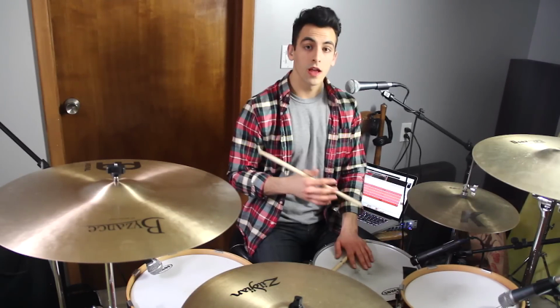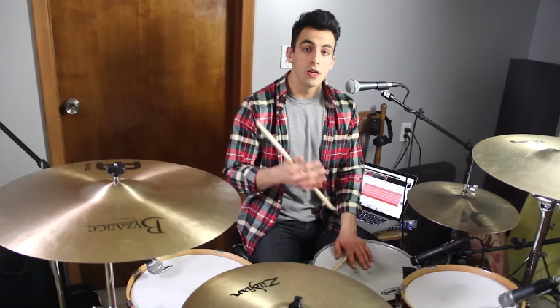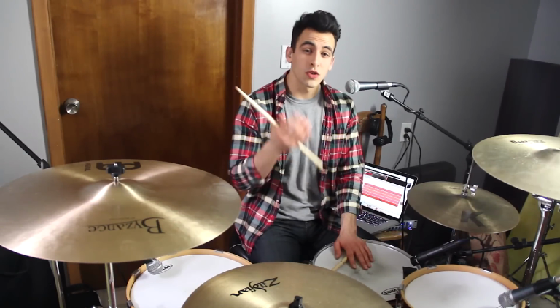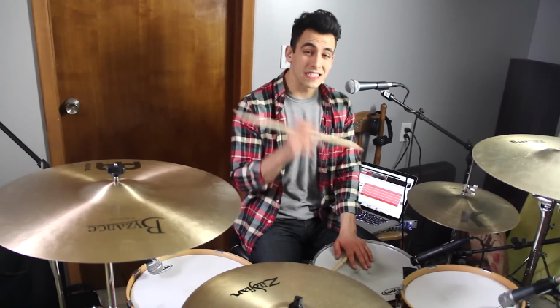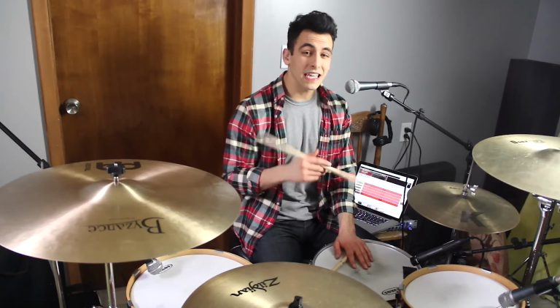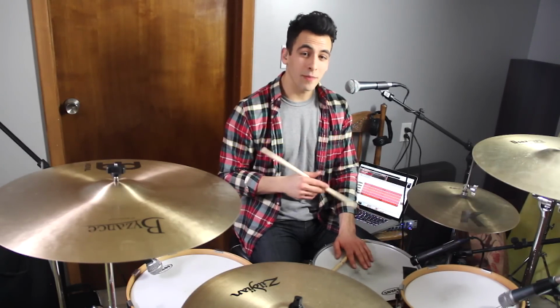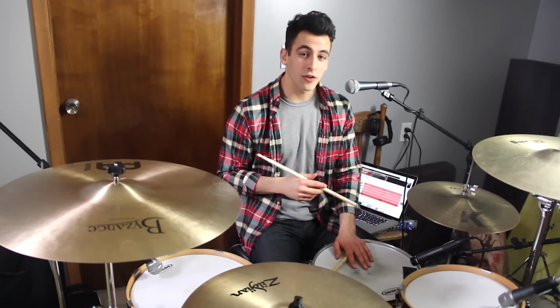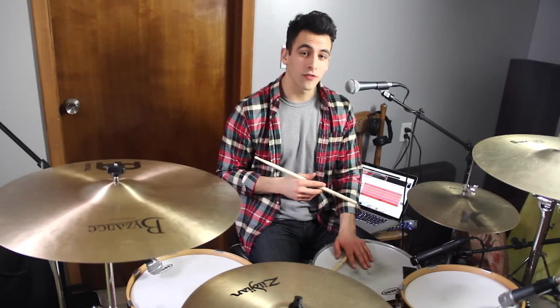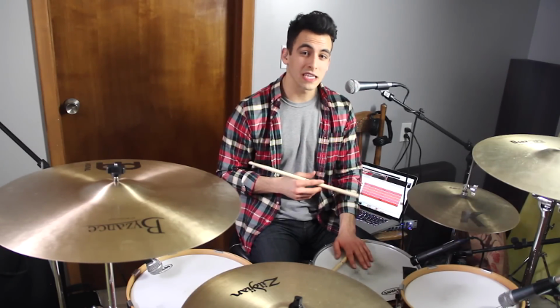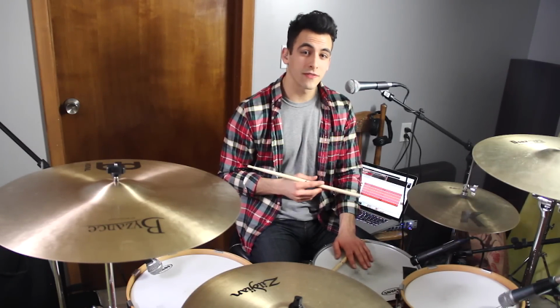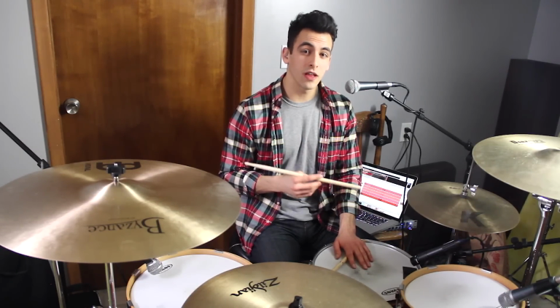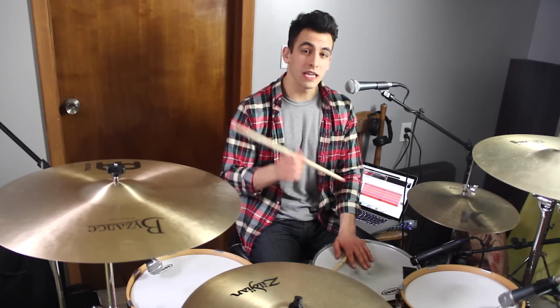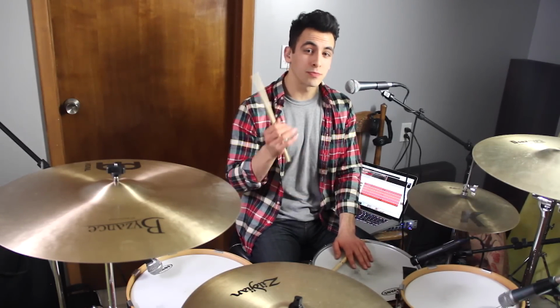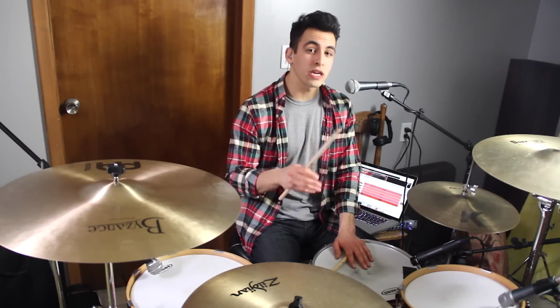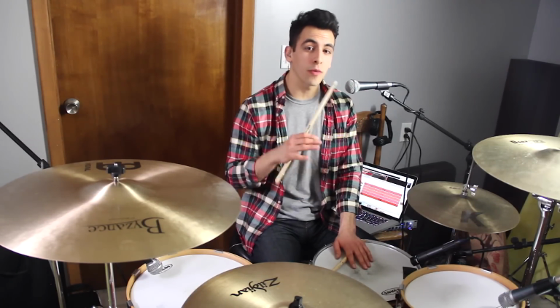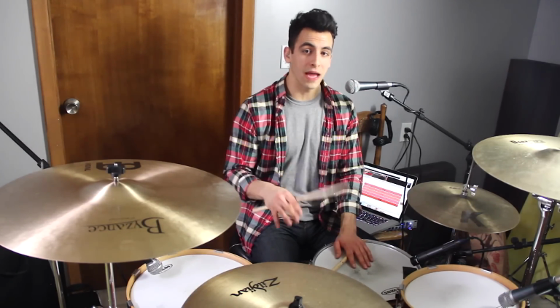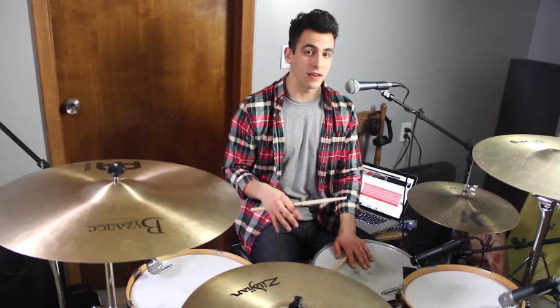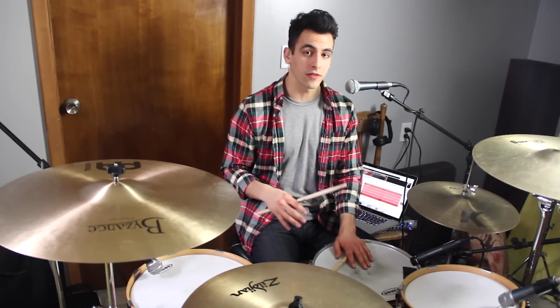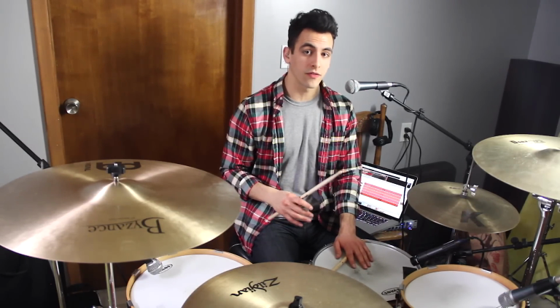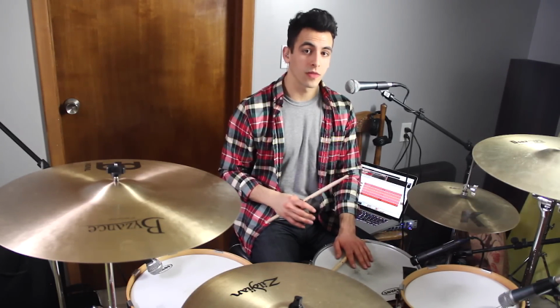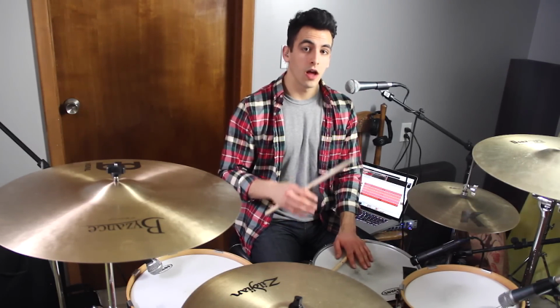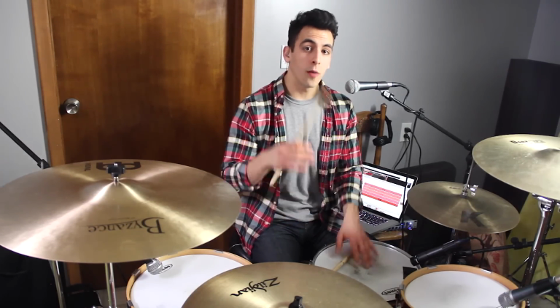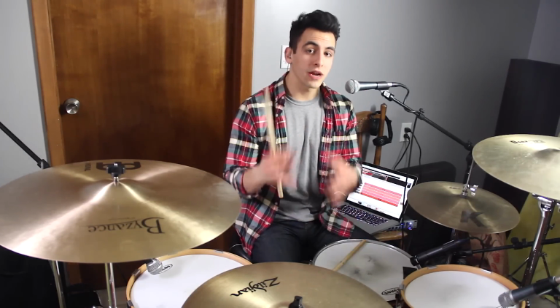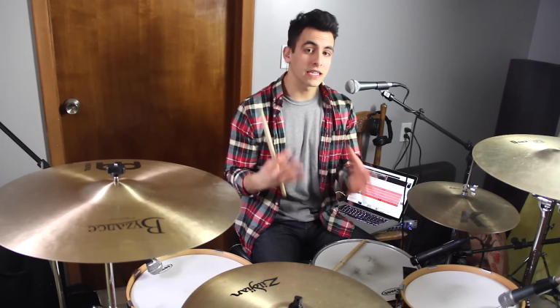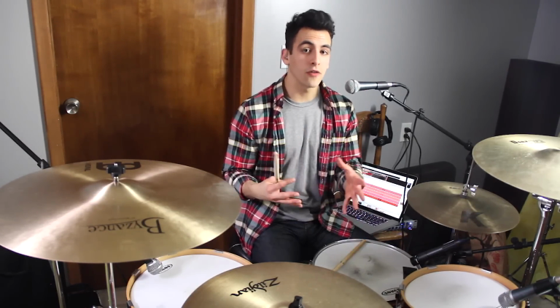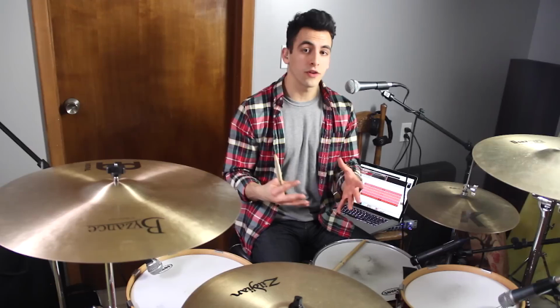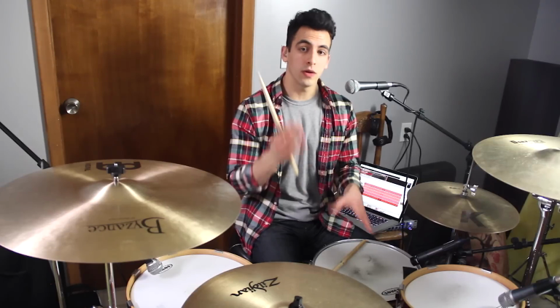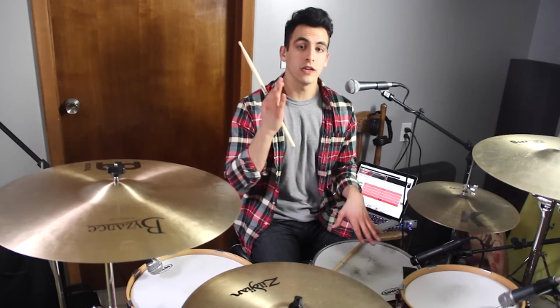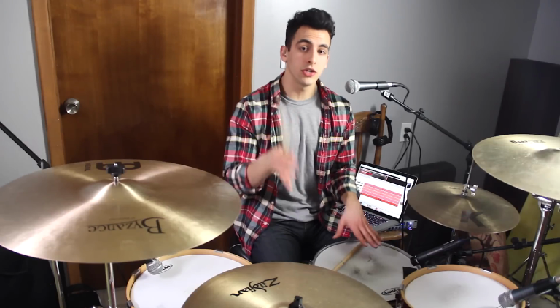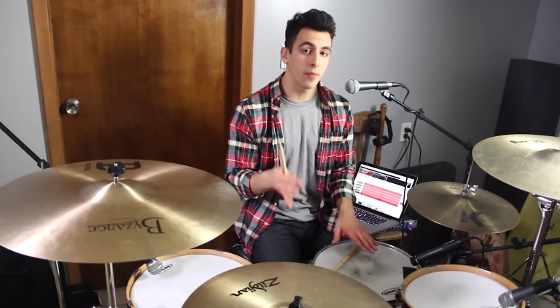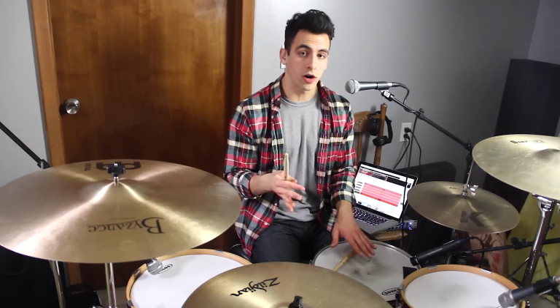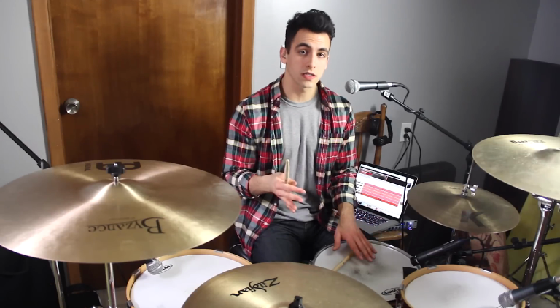So the sticking pattern for this fill is pretty repetitive. I'll break it down for you into two parts.